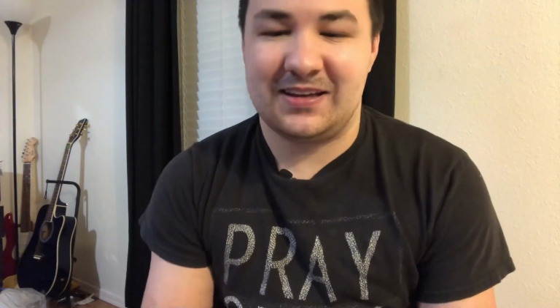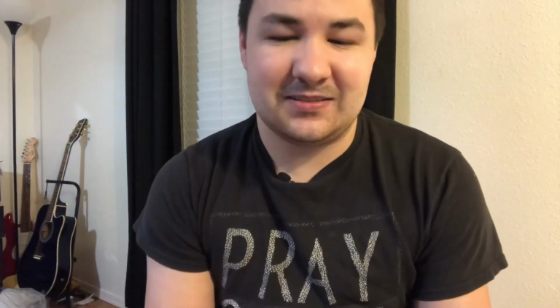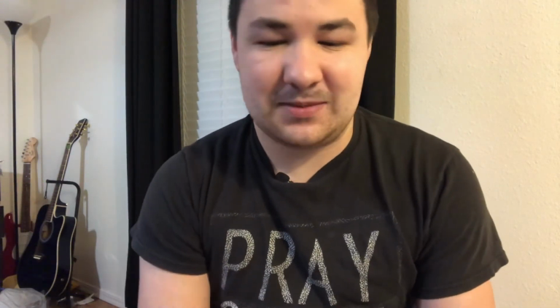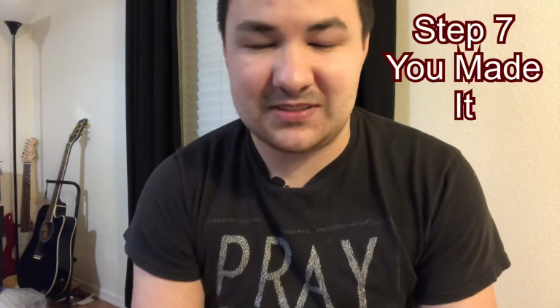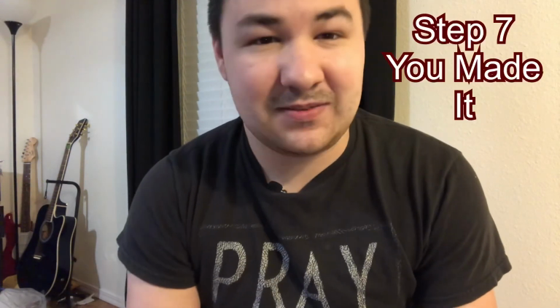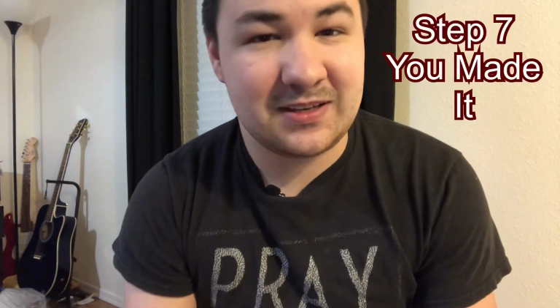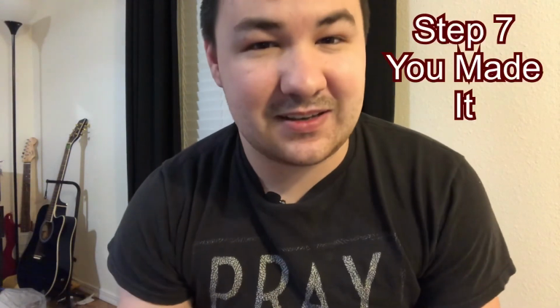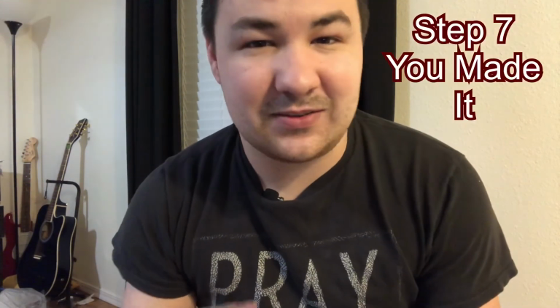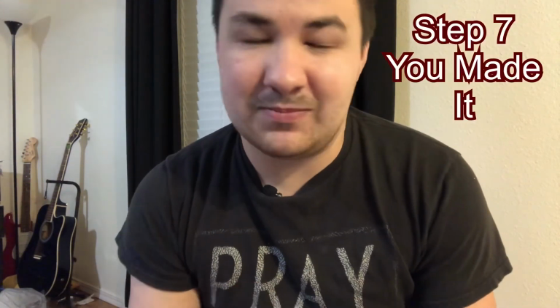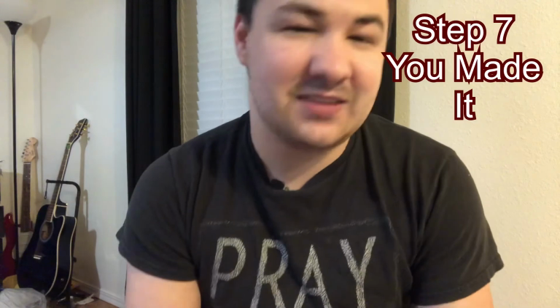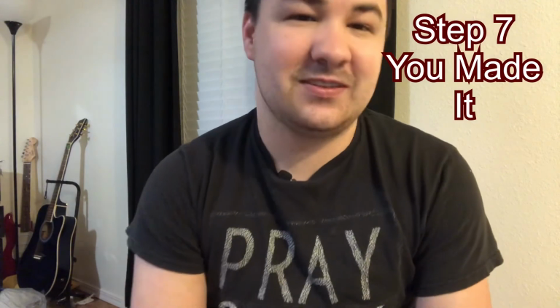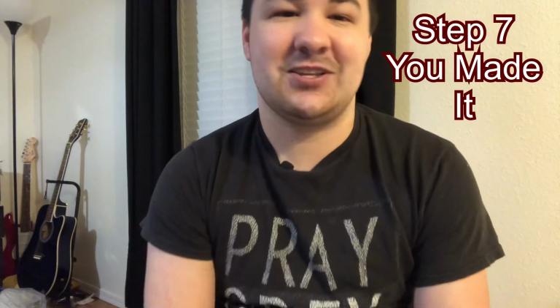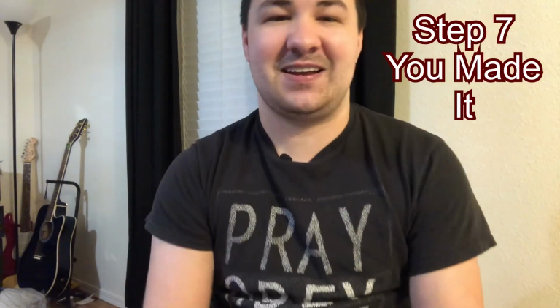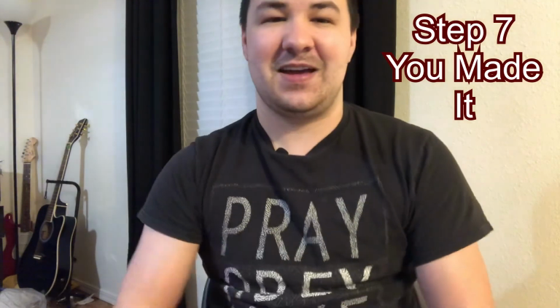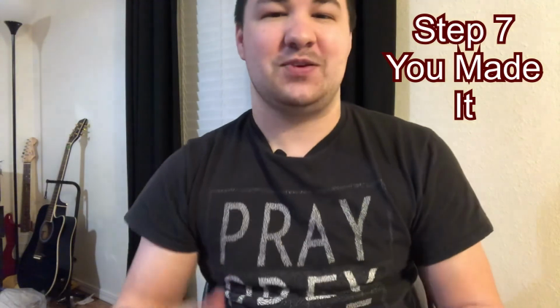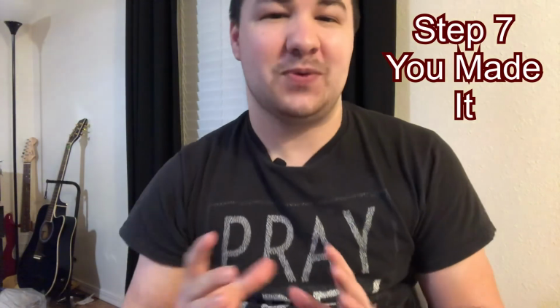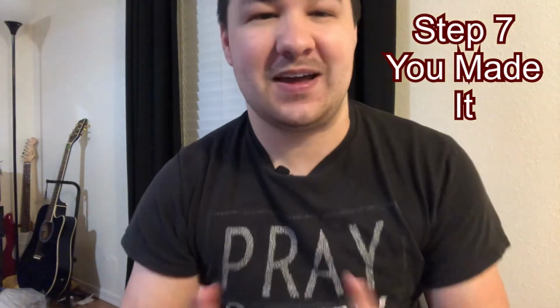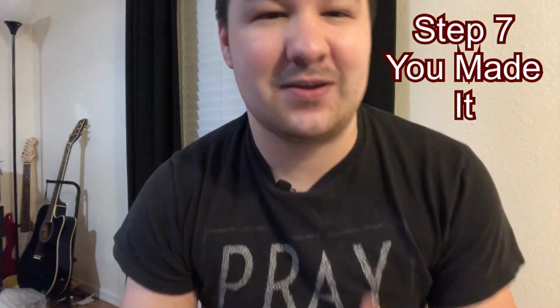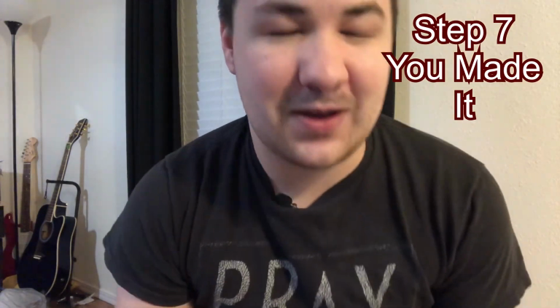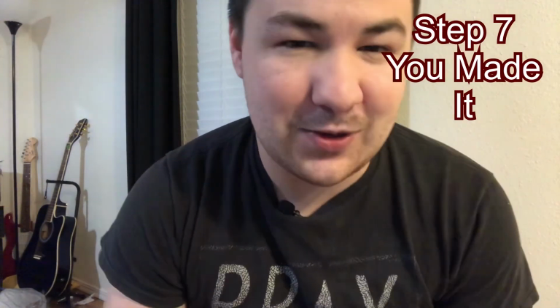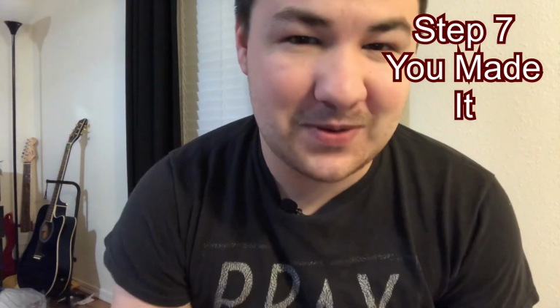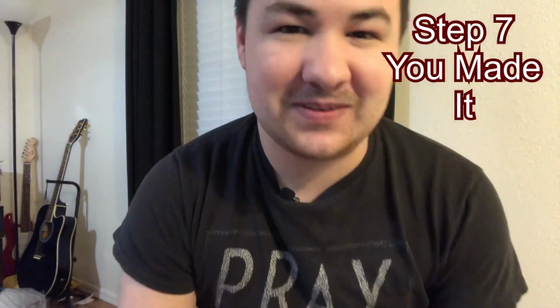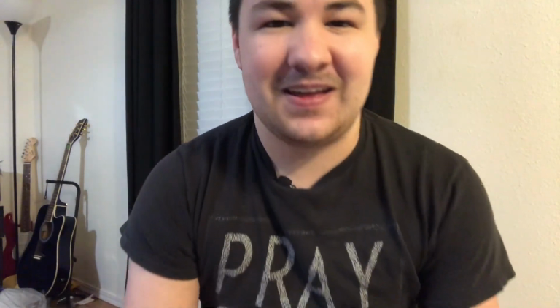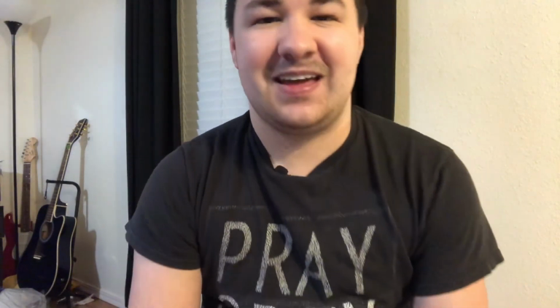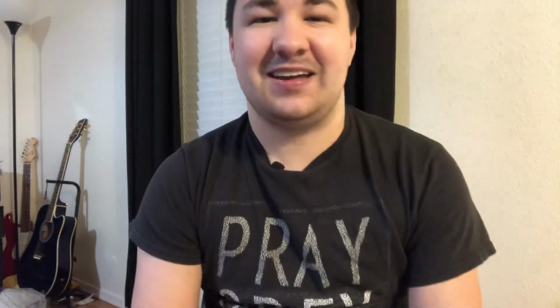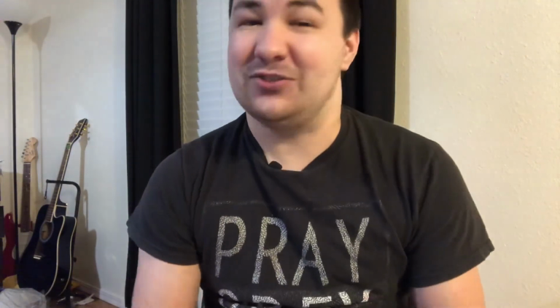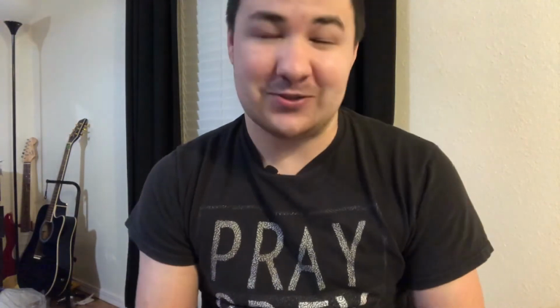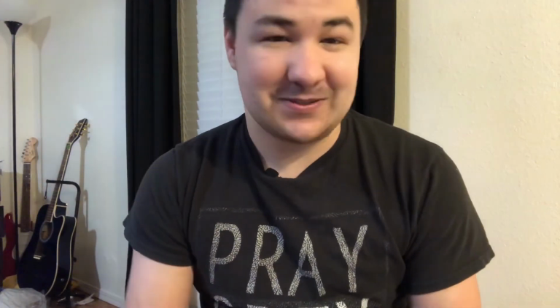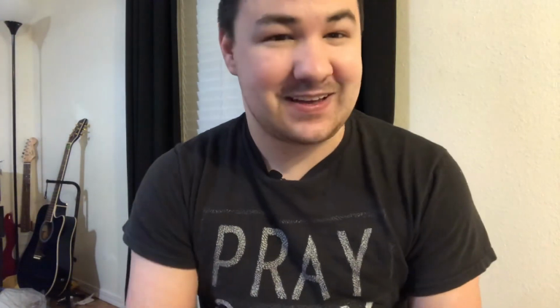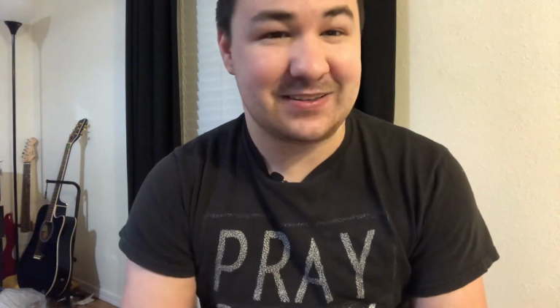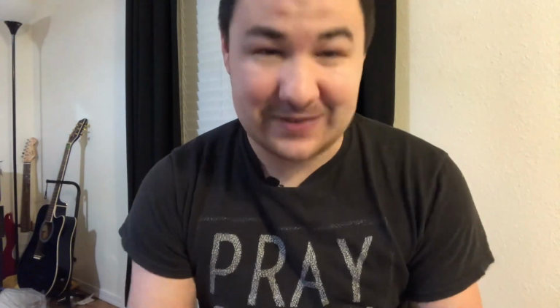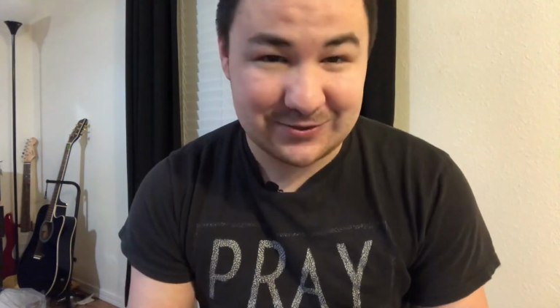Step seven: you have made it to the finish line. You are now a homeowner and it's yours. Congratulations.